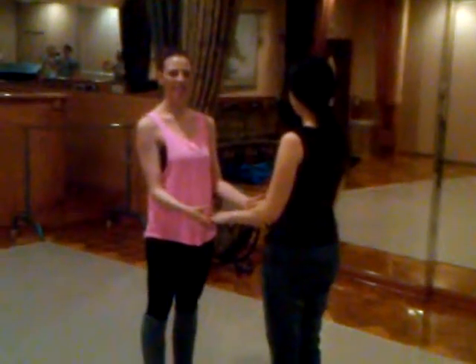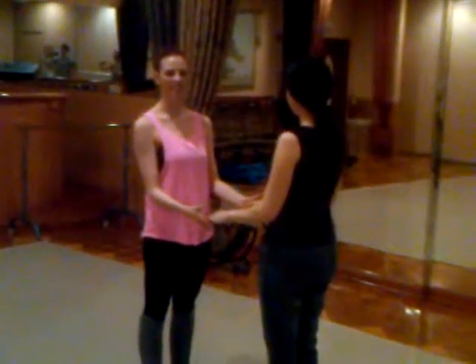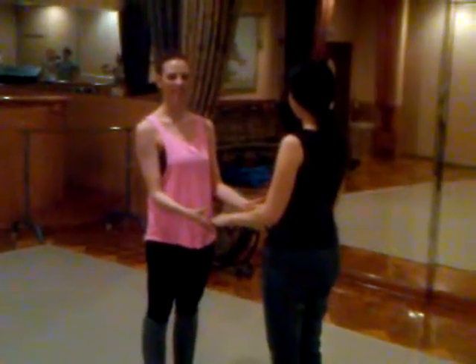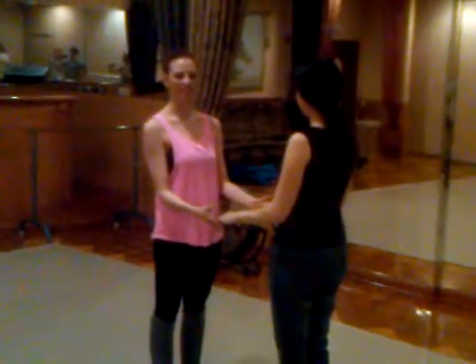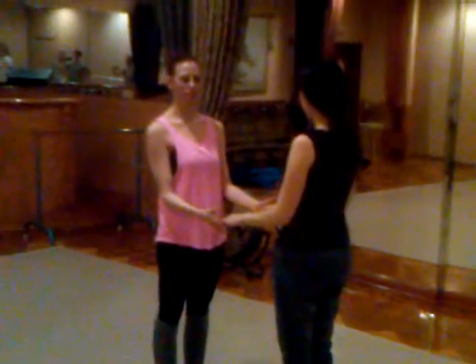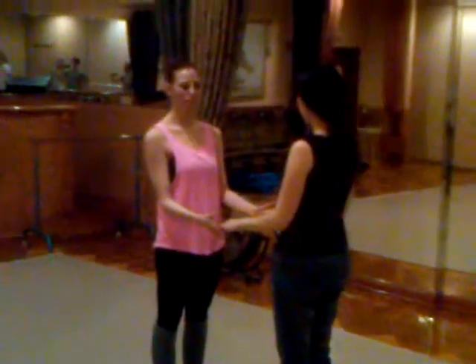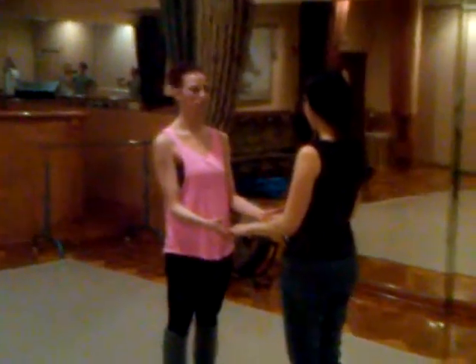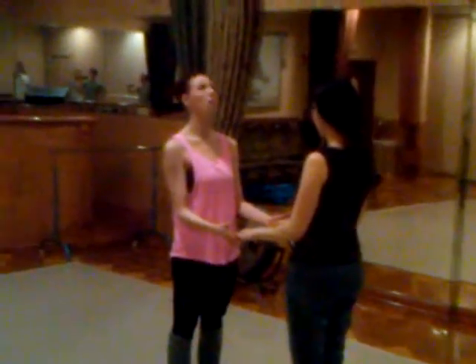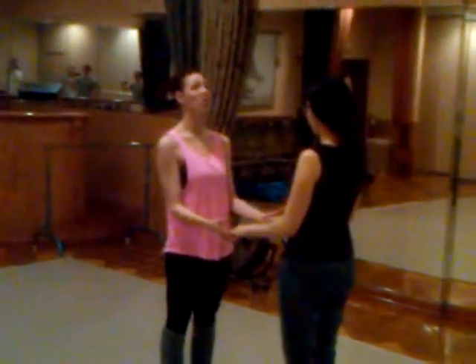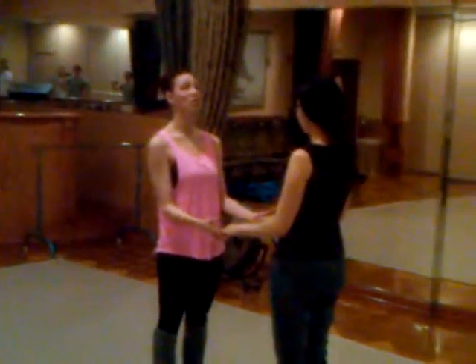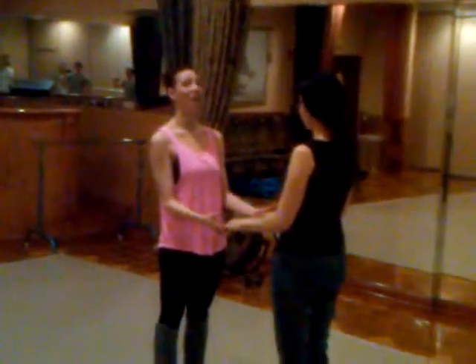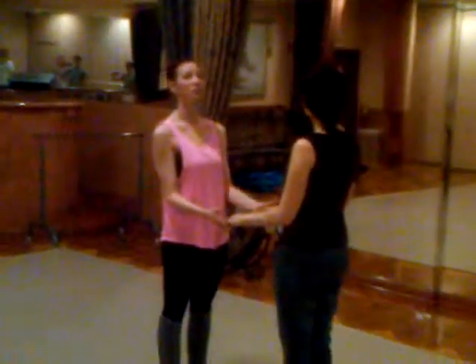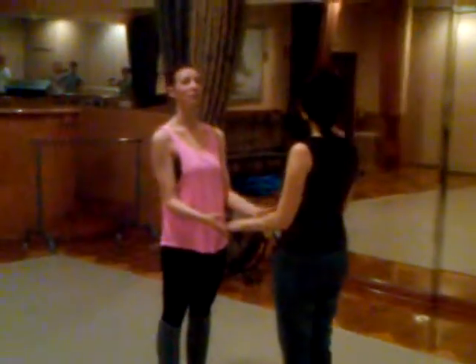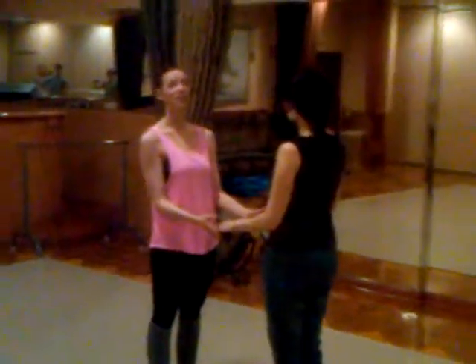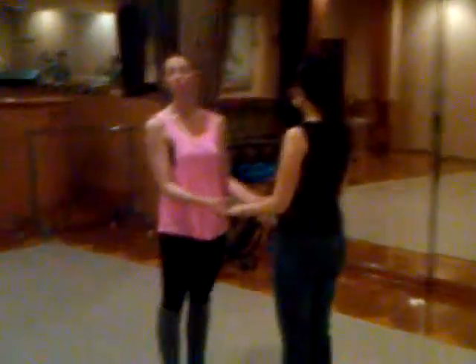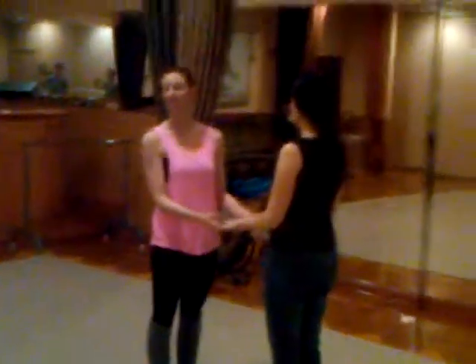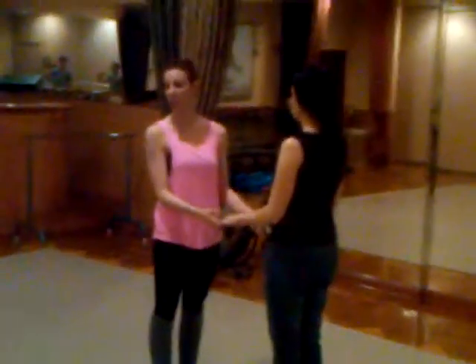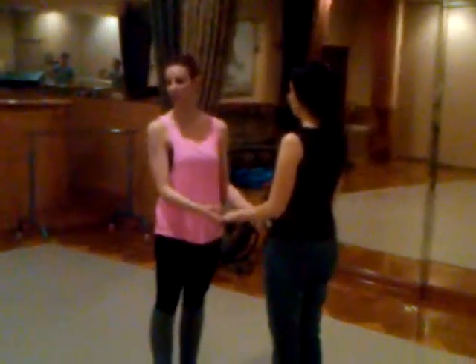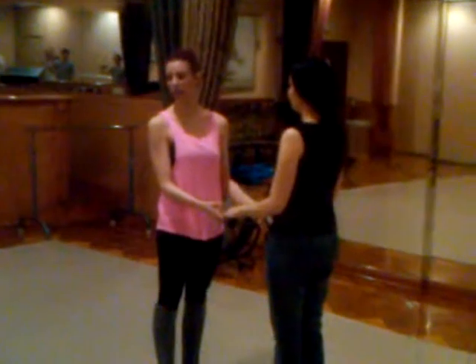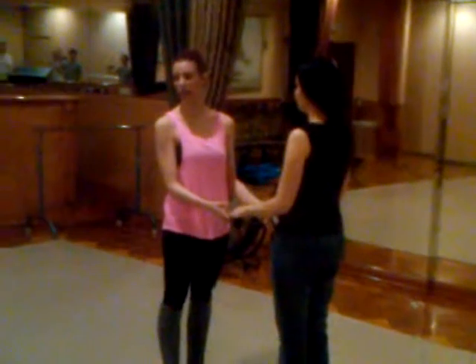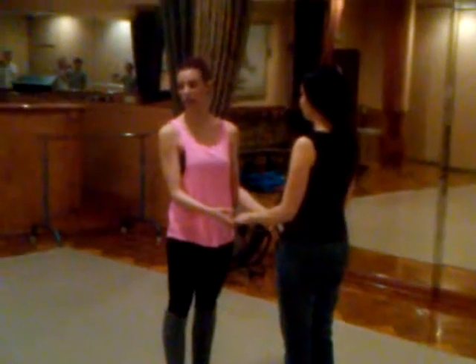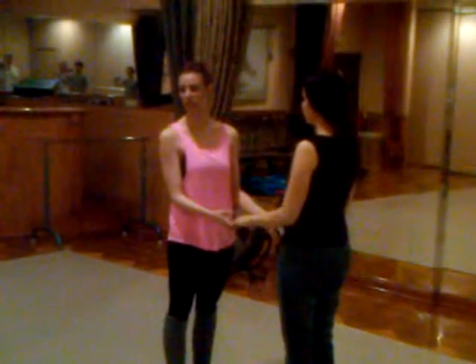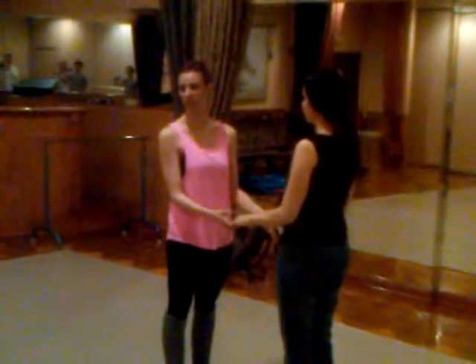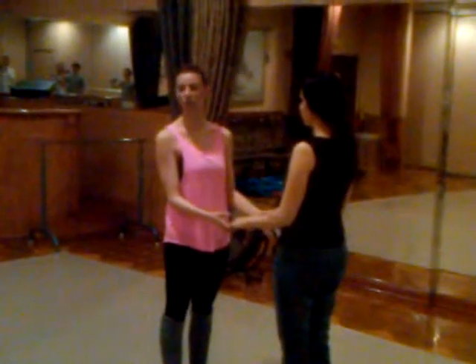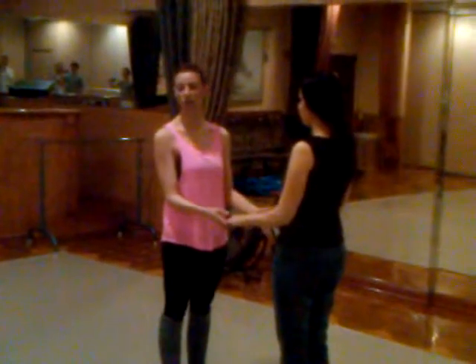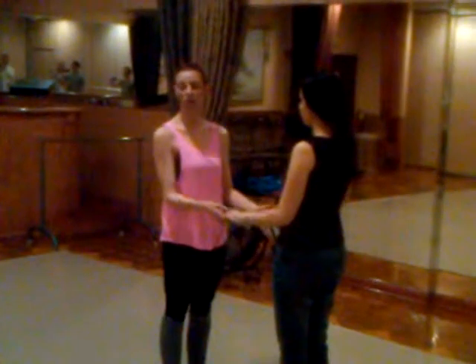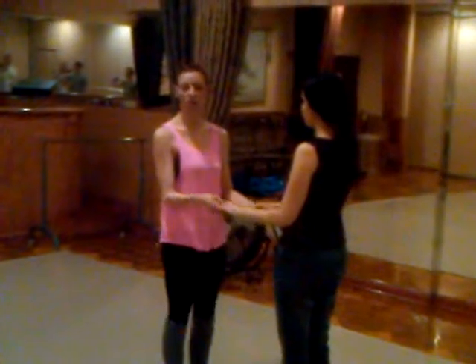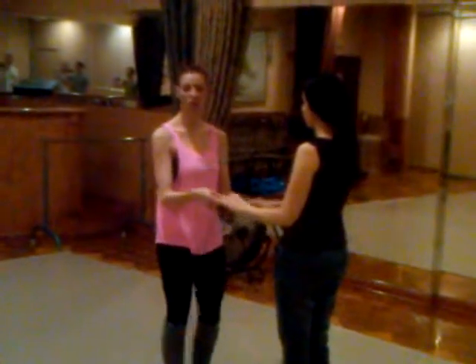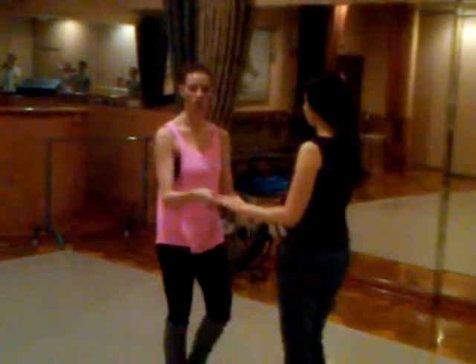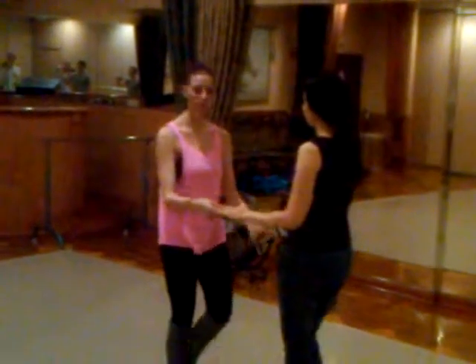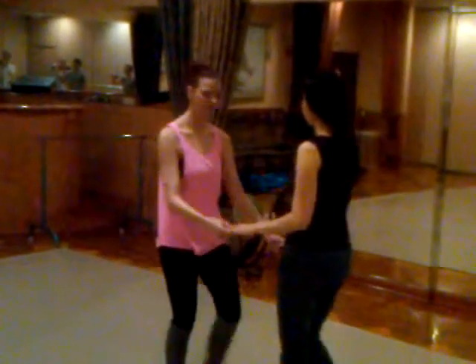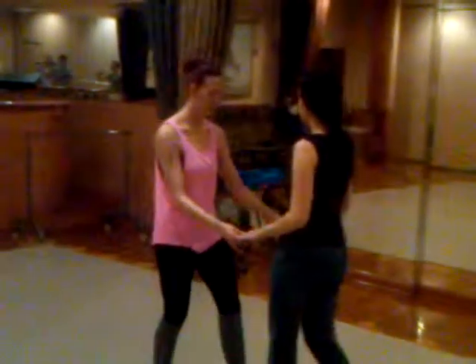This is month five, men's stationary turns. This is week one. Start with the basic.